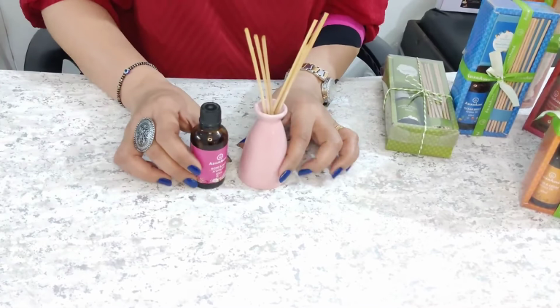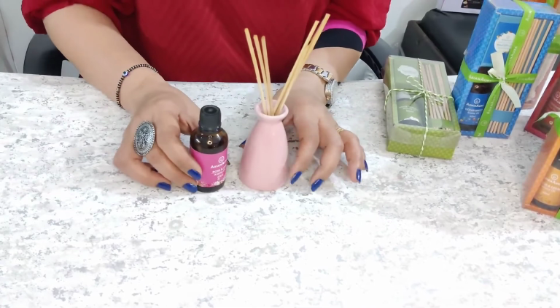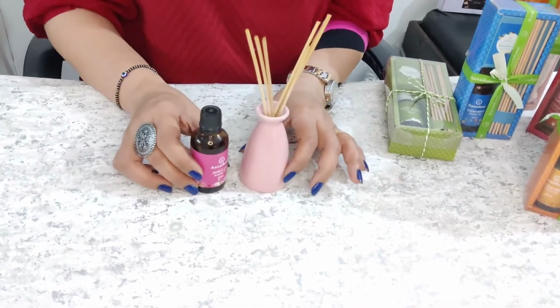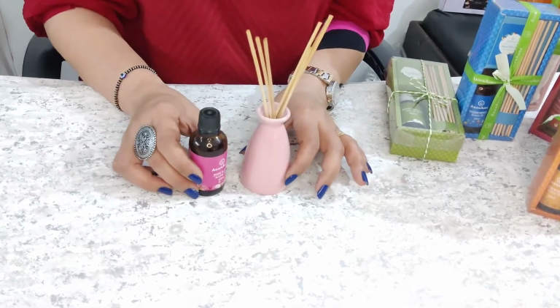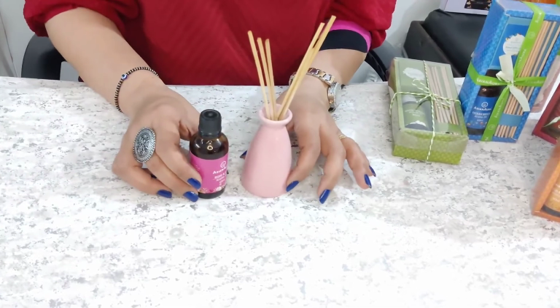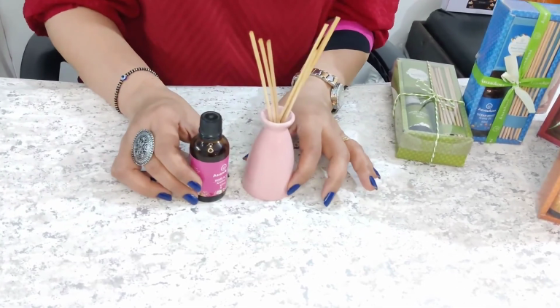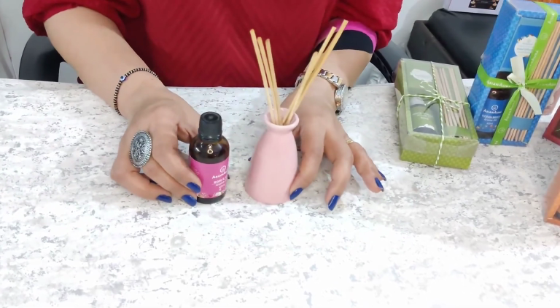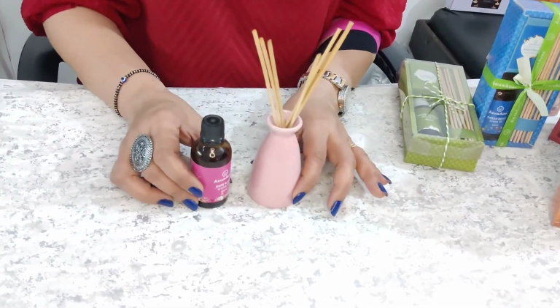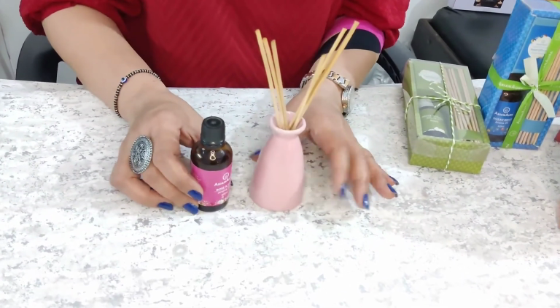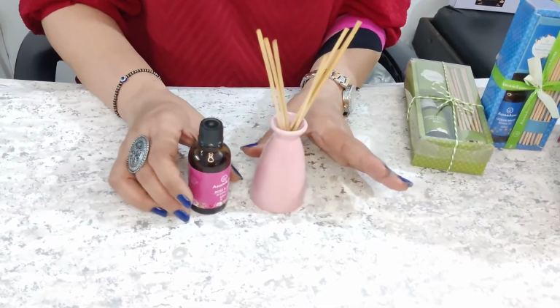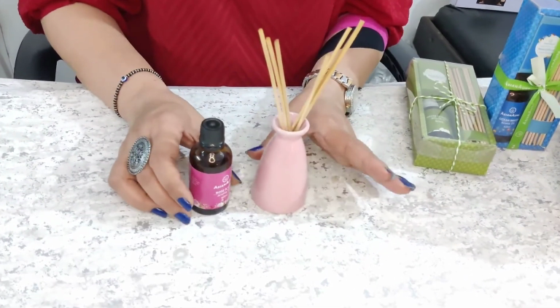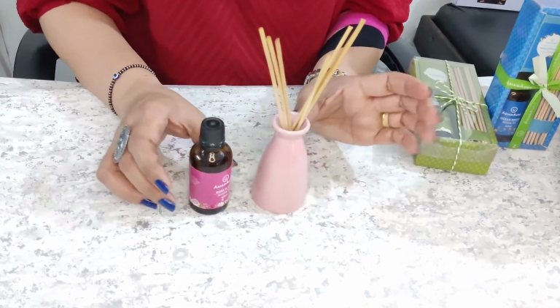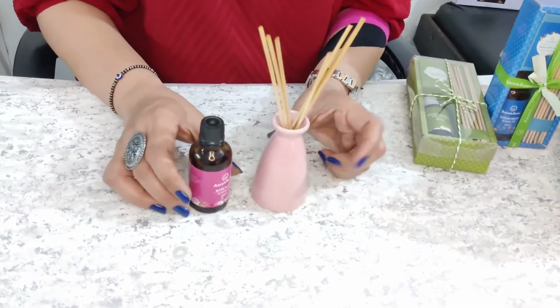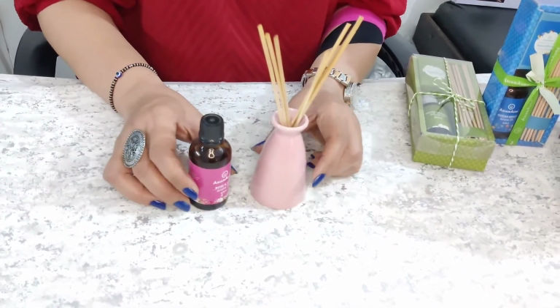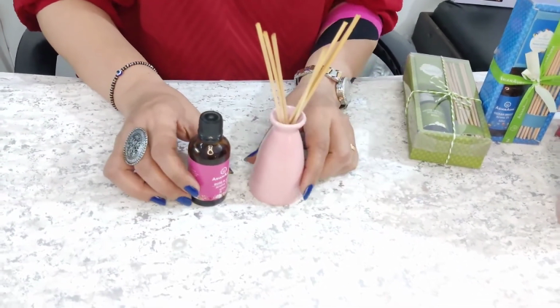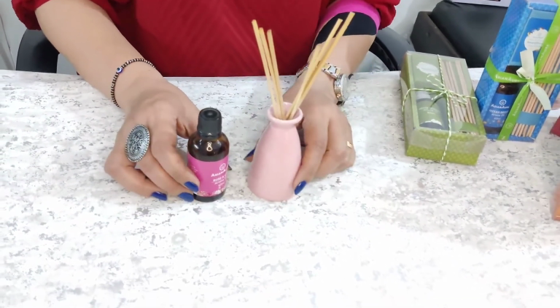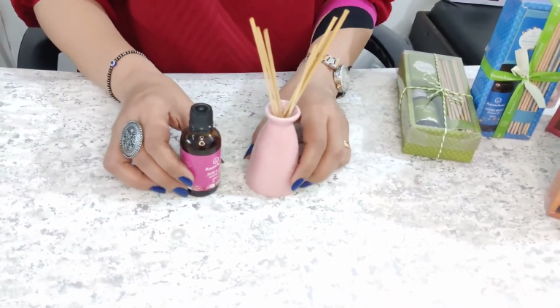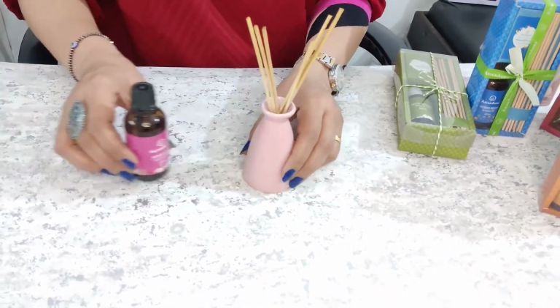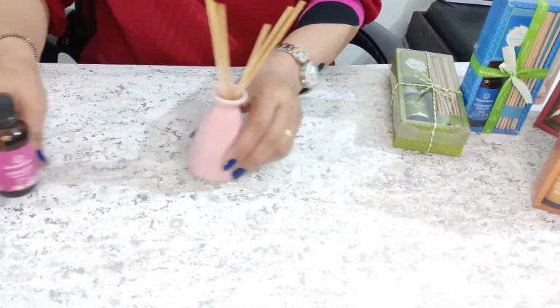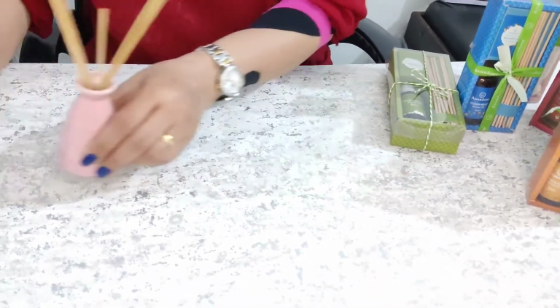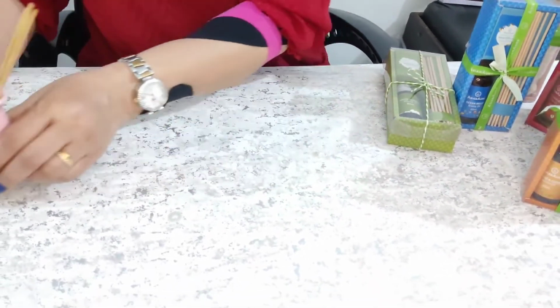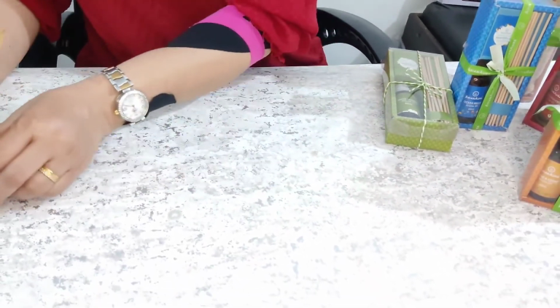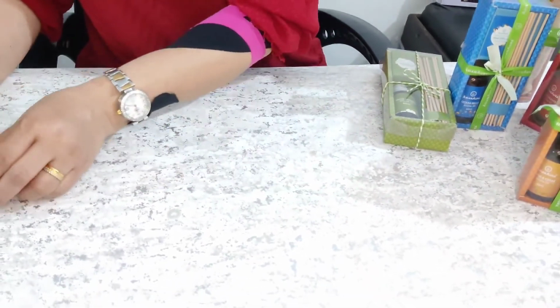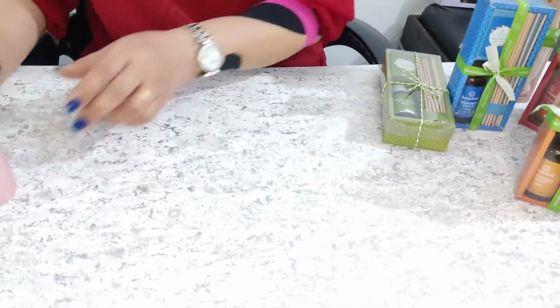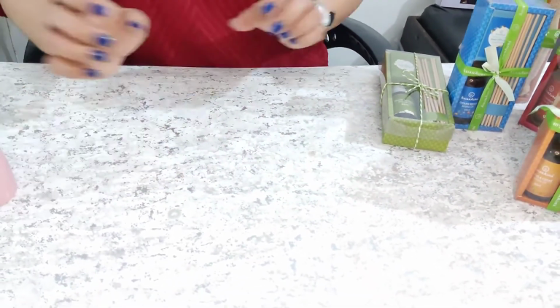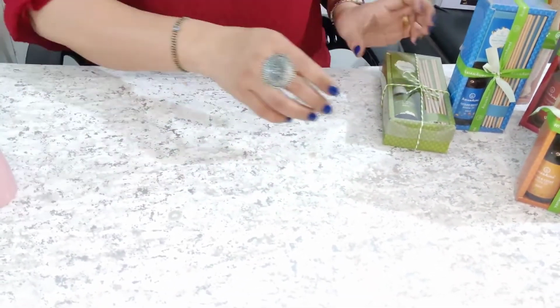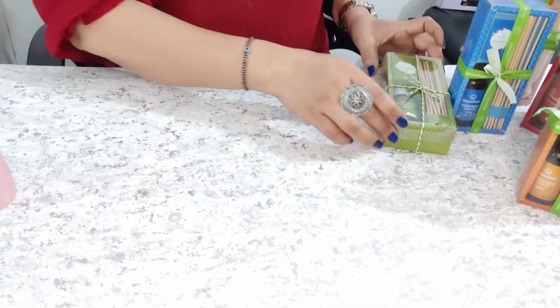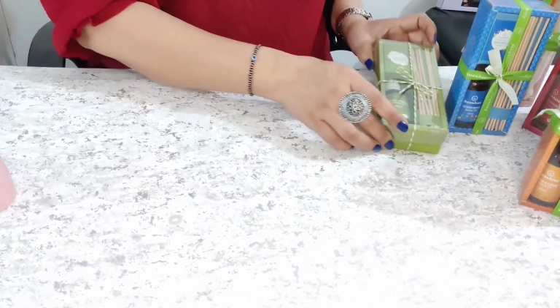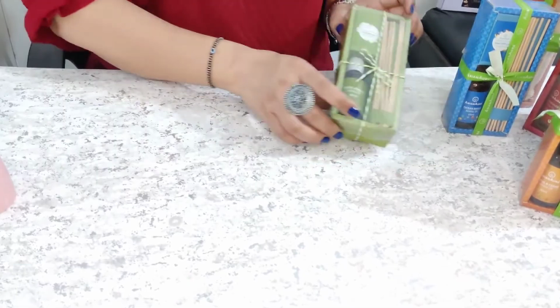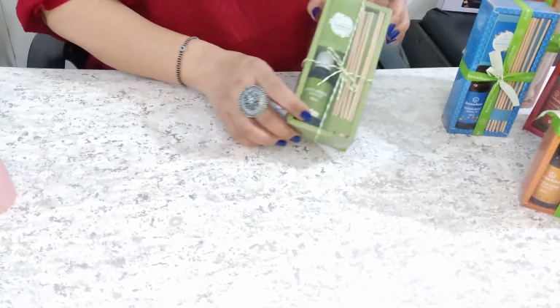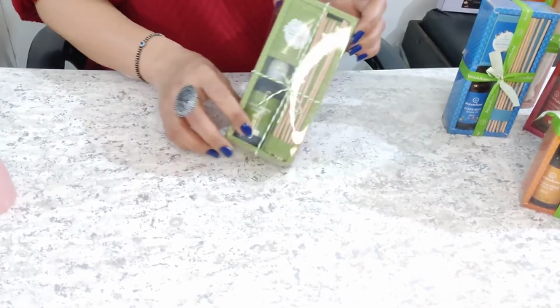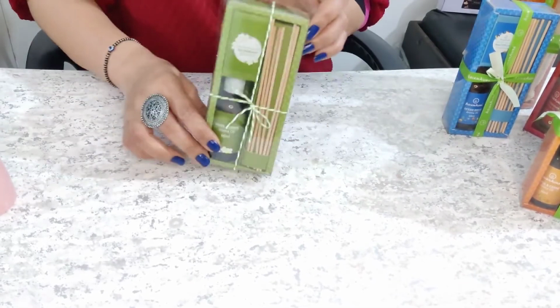So this is what I have shown you — how to use a reed diffuser. If you need a pack, then you can see a pack like this, which is available as well.